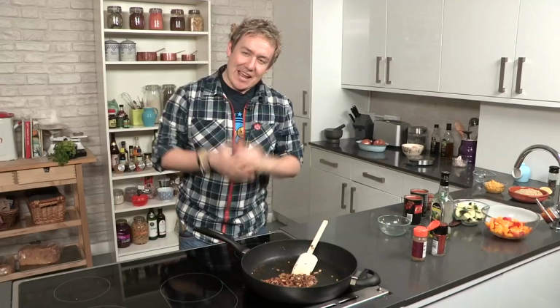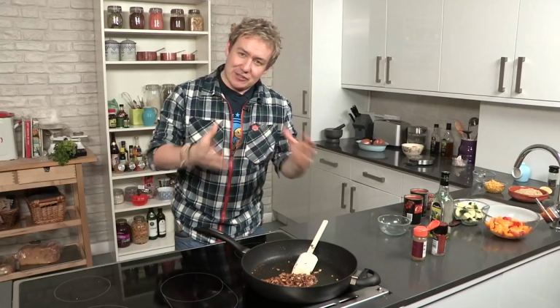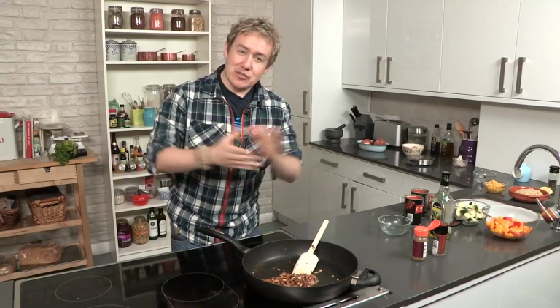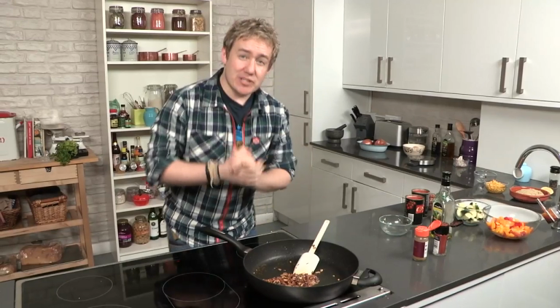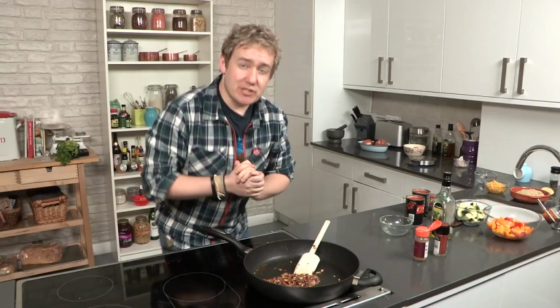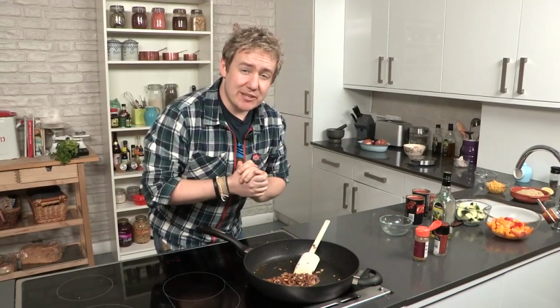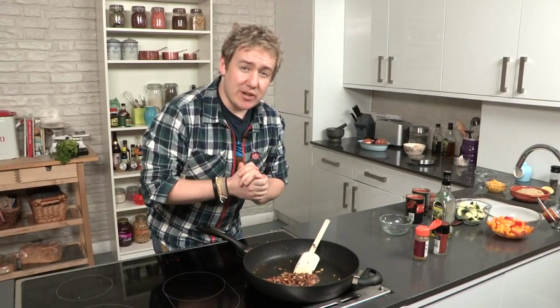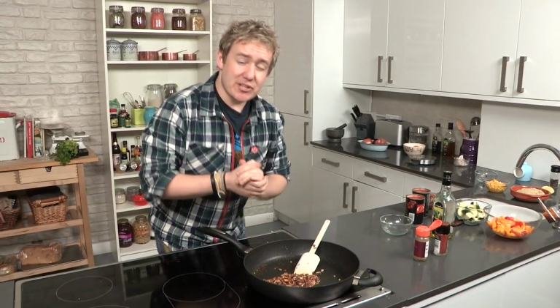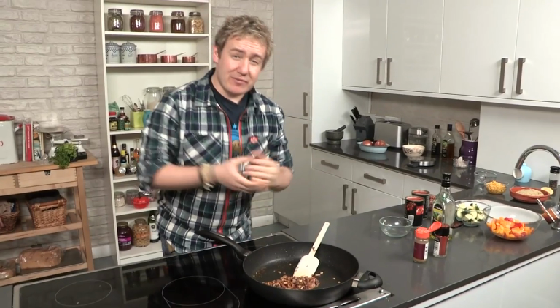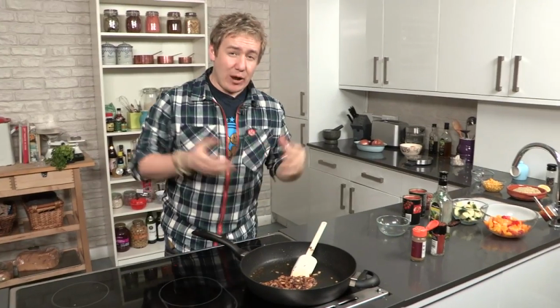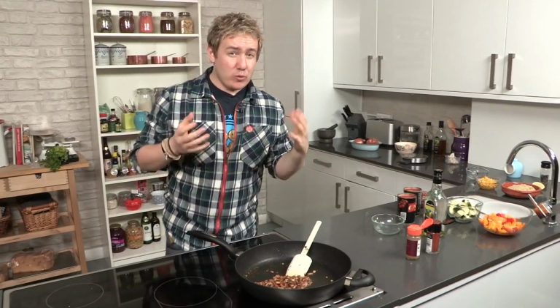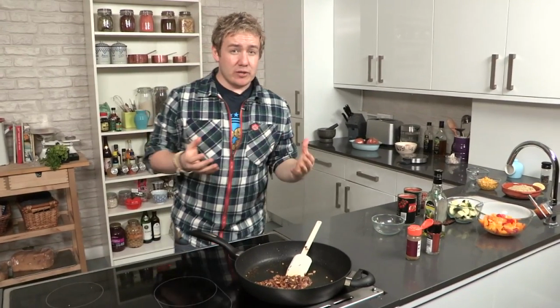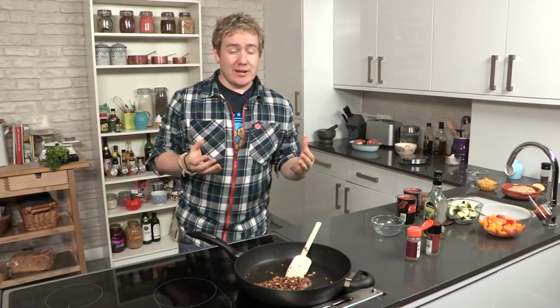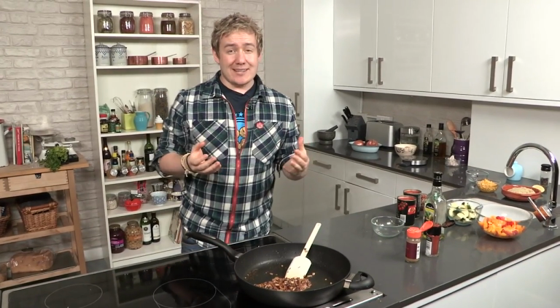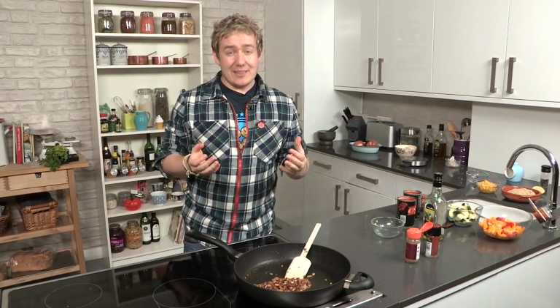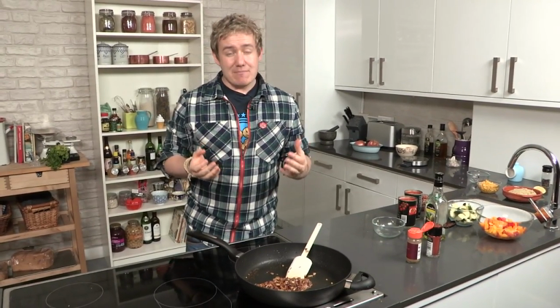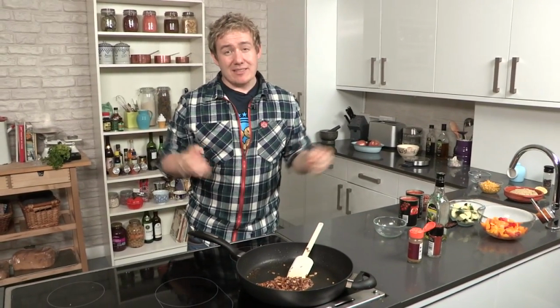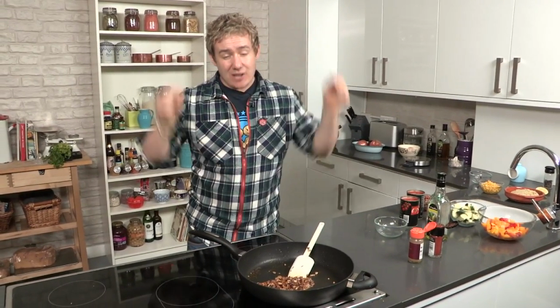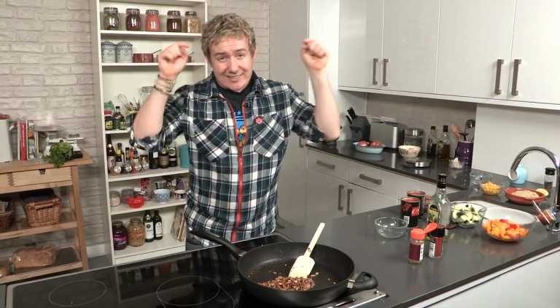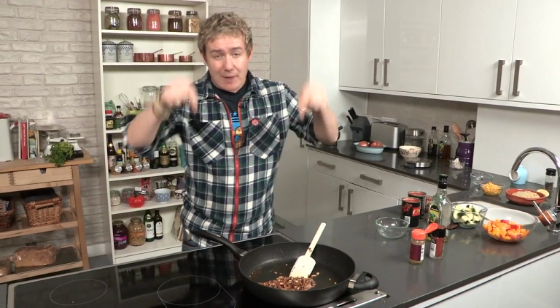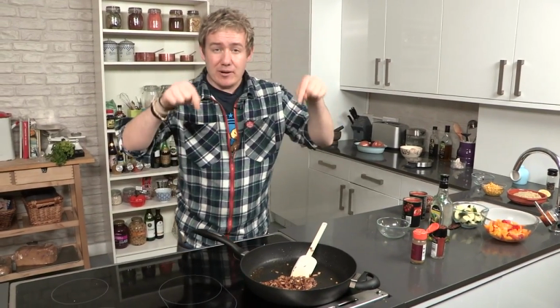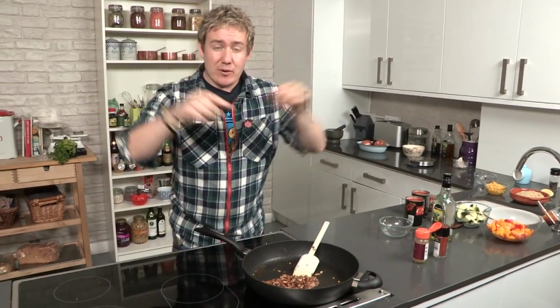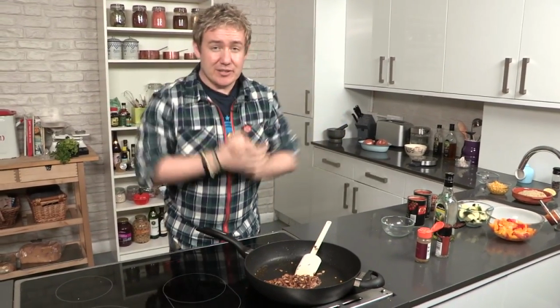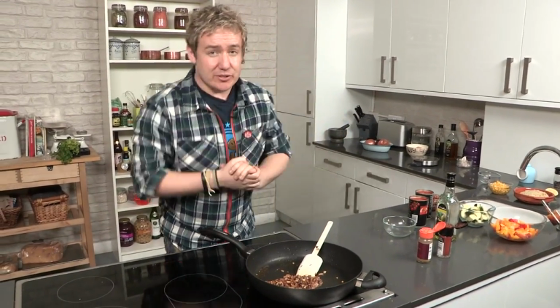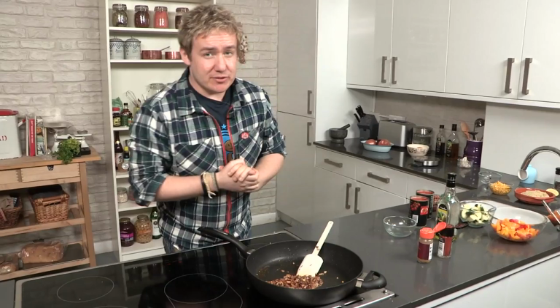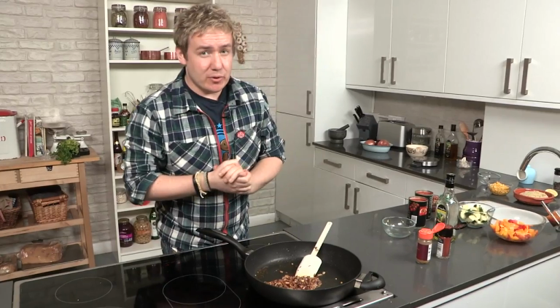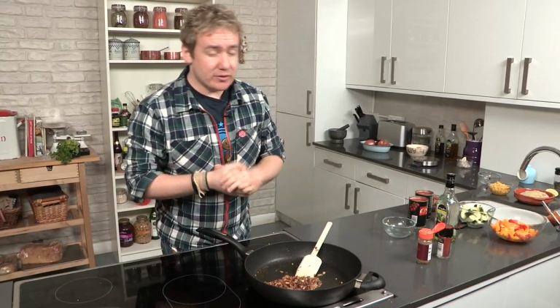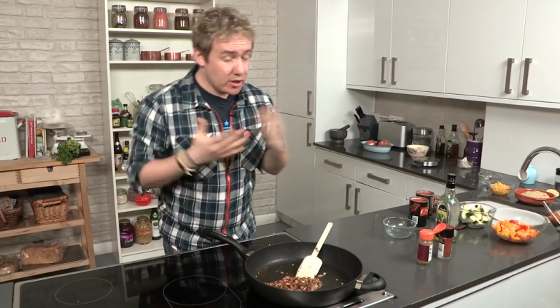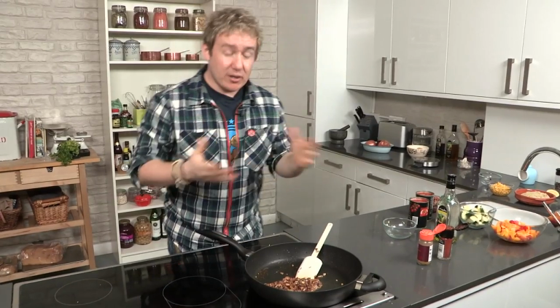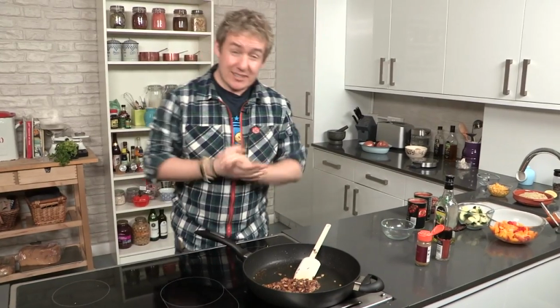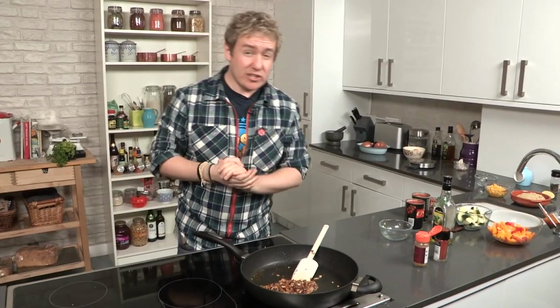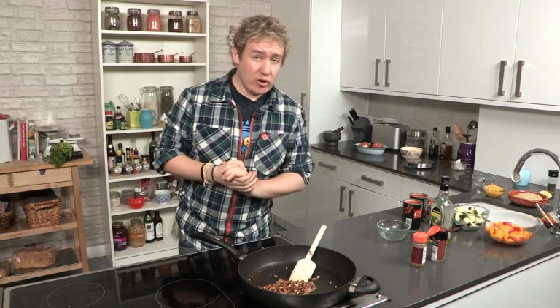If you're going to try this recipe, don't forget all the ingredients and the method are down below in the description box, so give it a try.